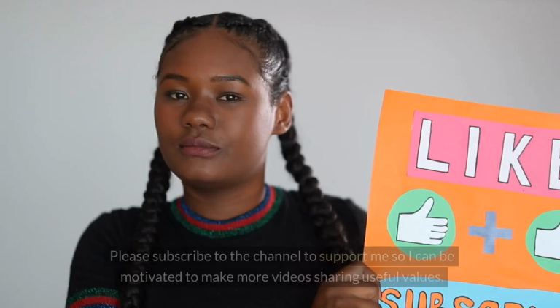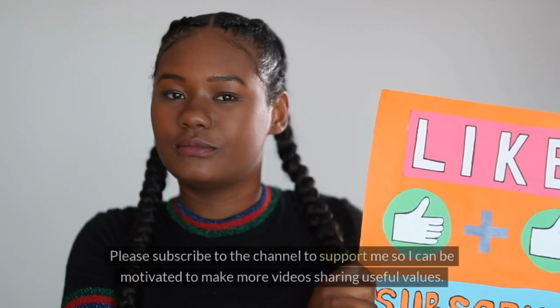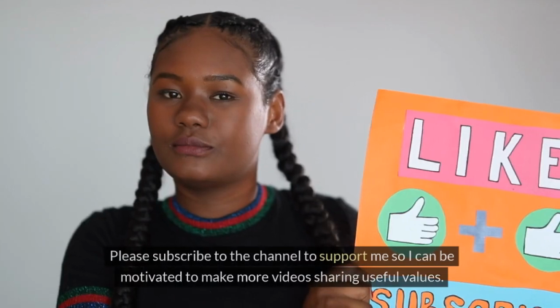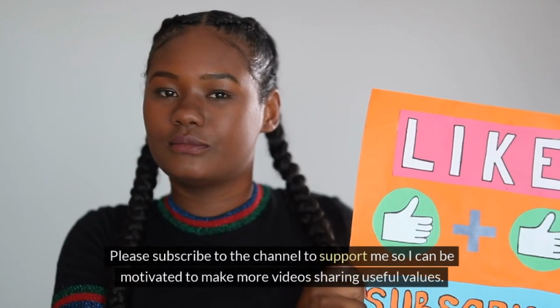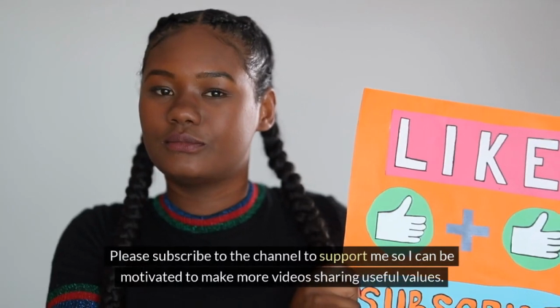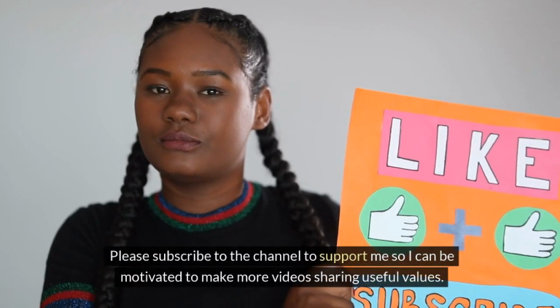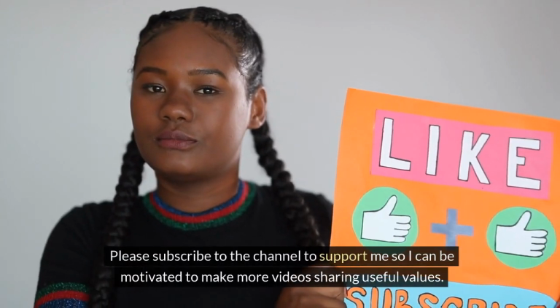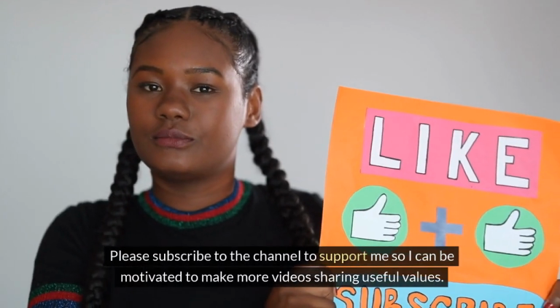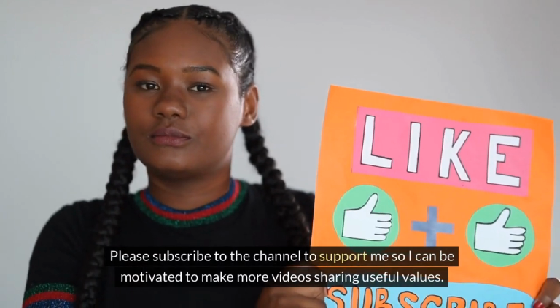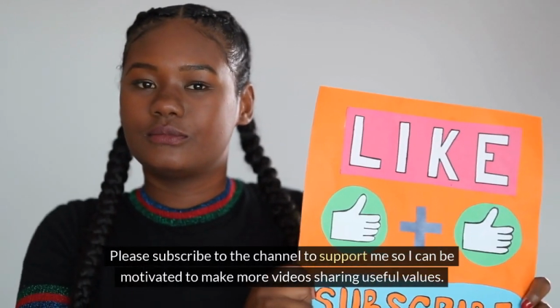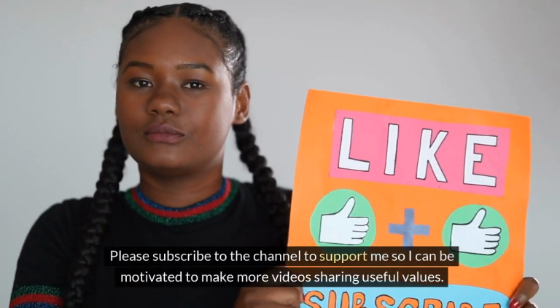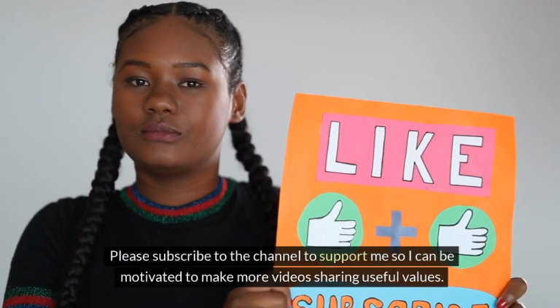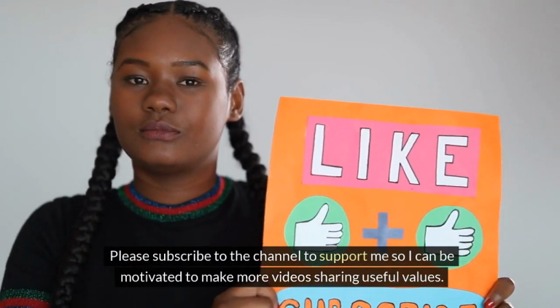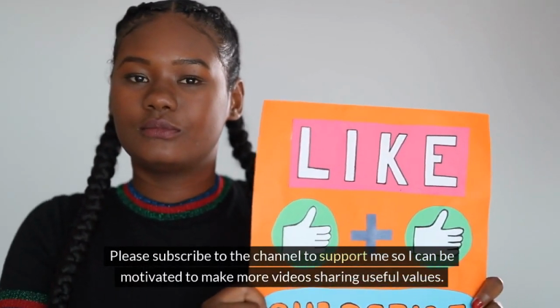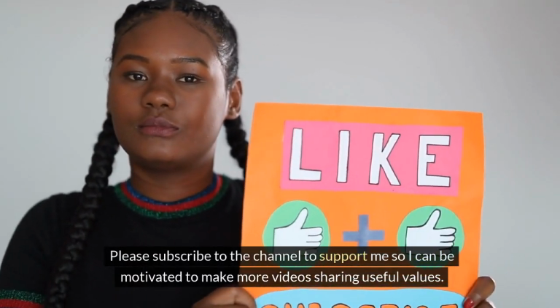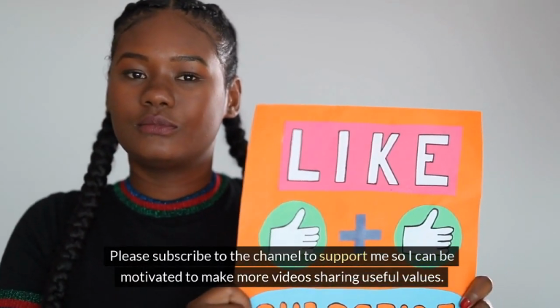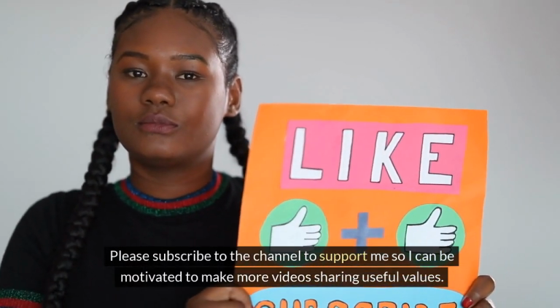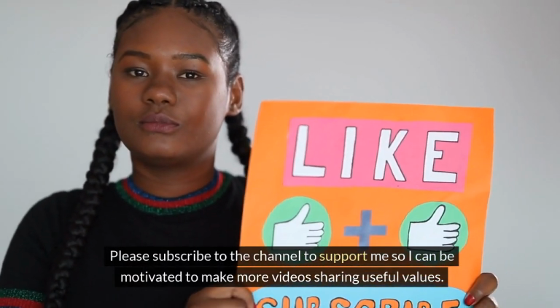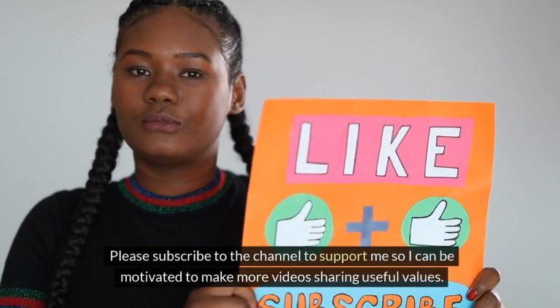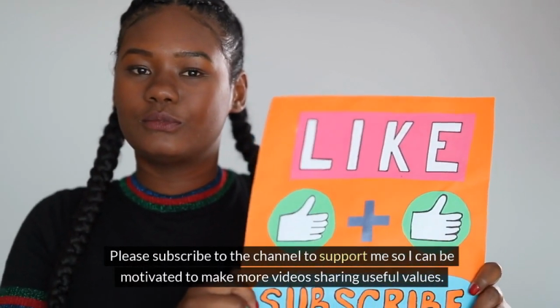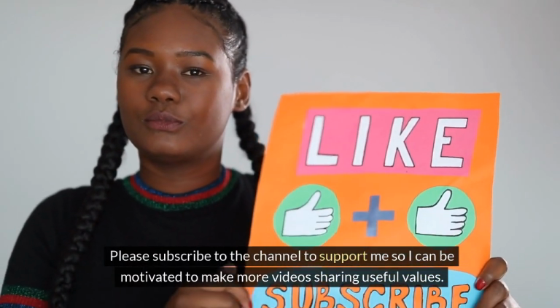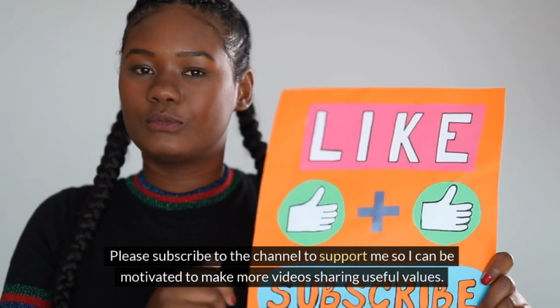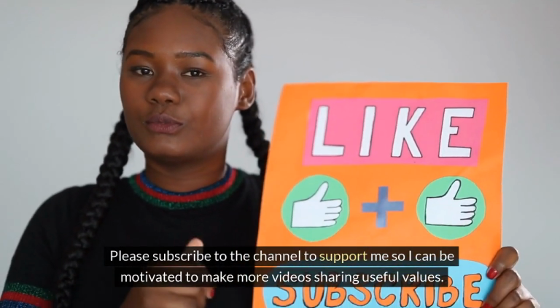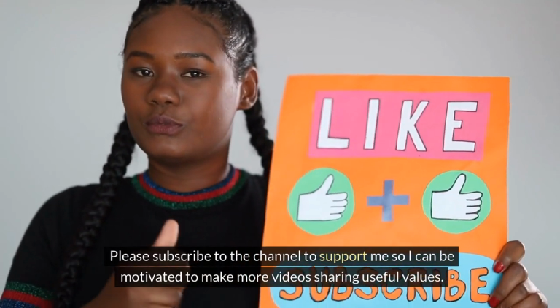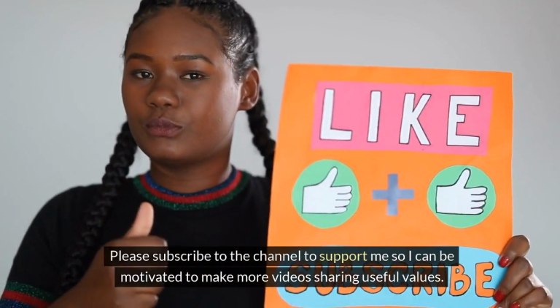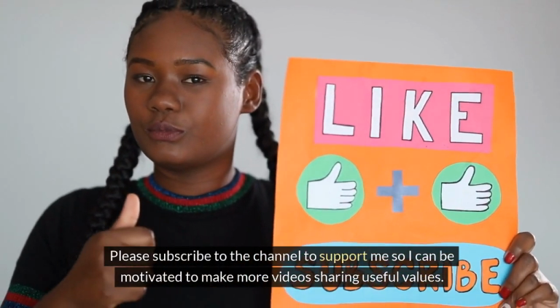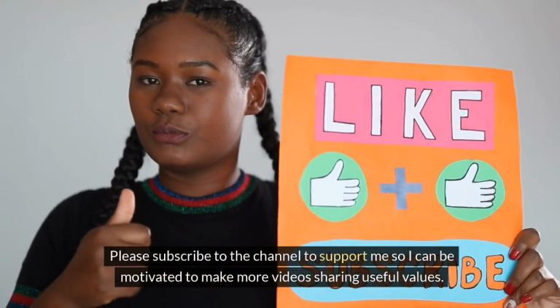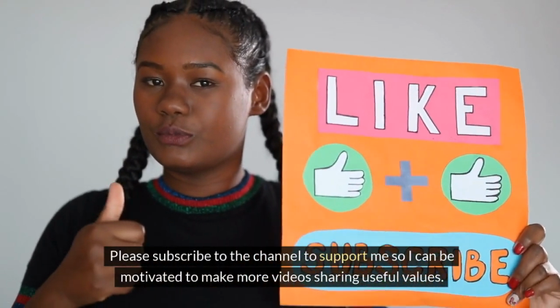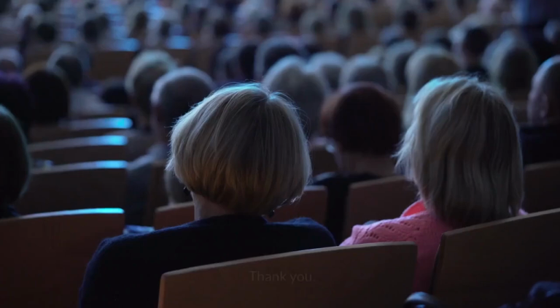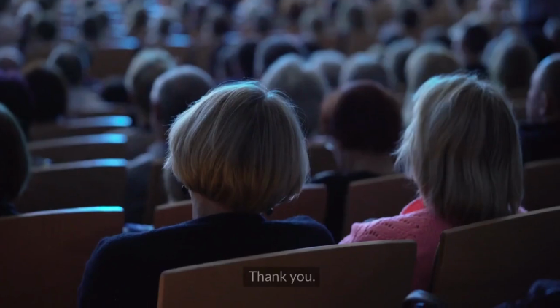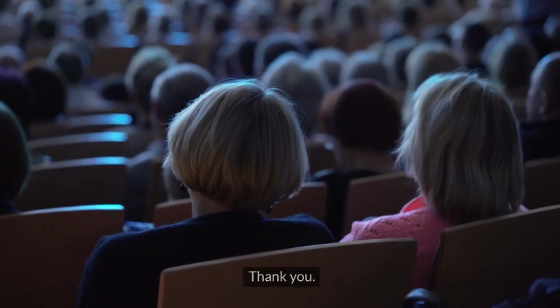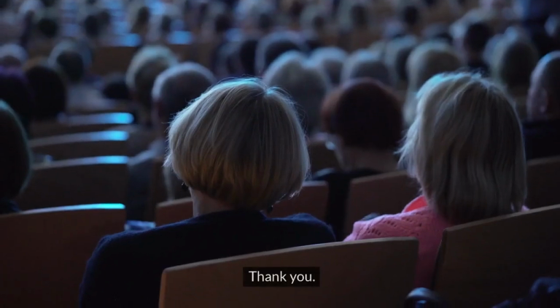Please subscribe to the channel to support me so I can be motivated to make more videos sharing useful values. Thank you.